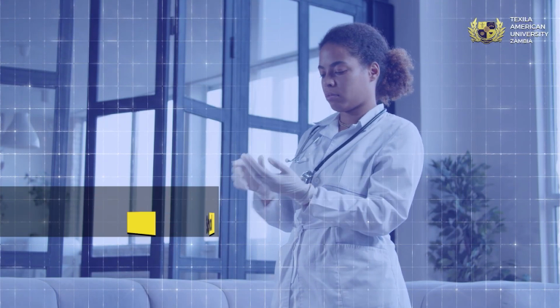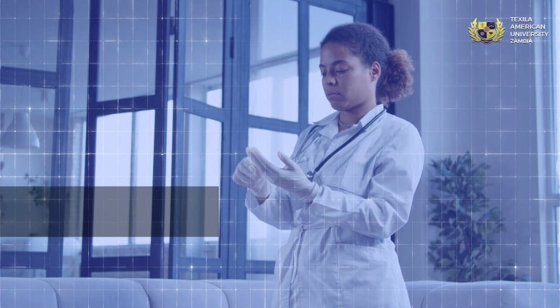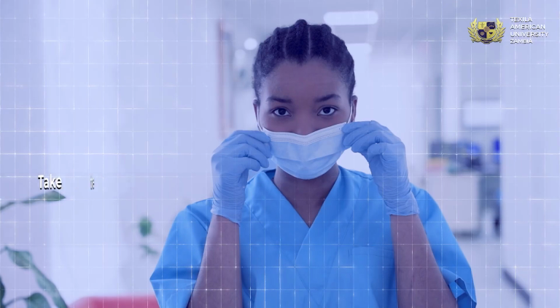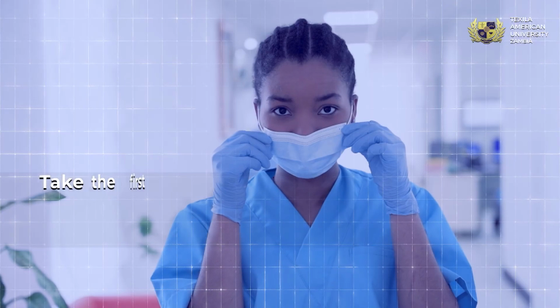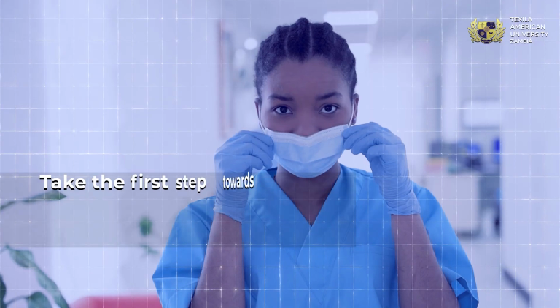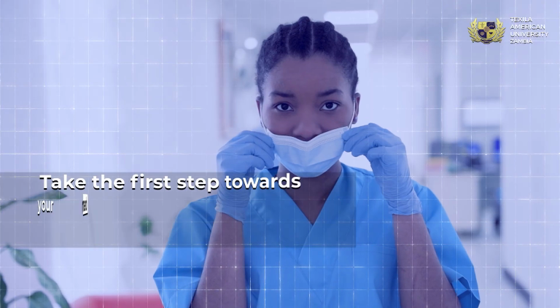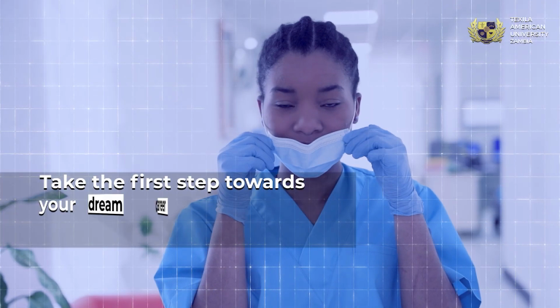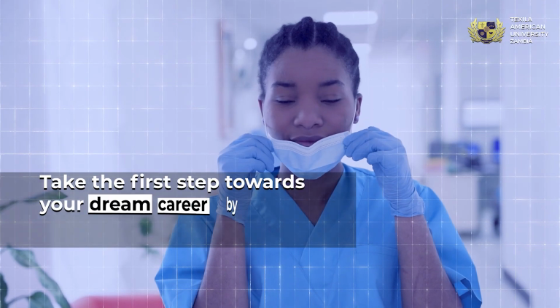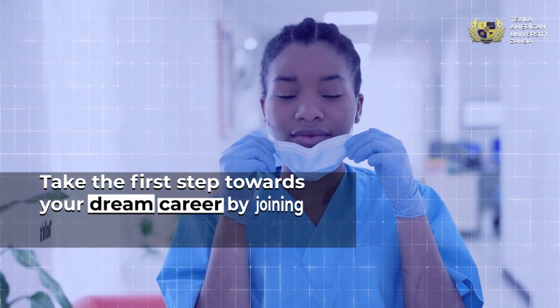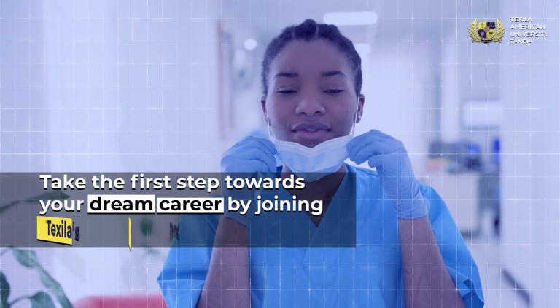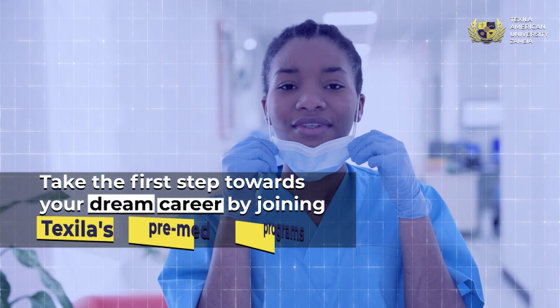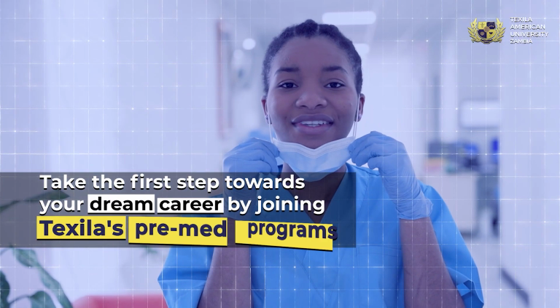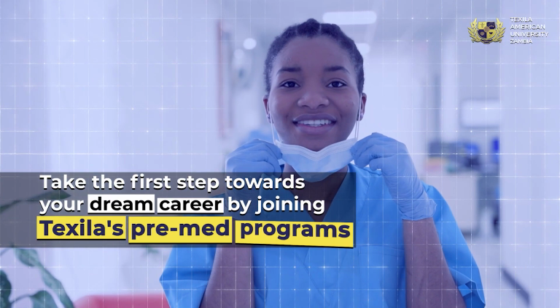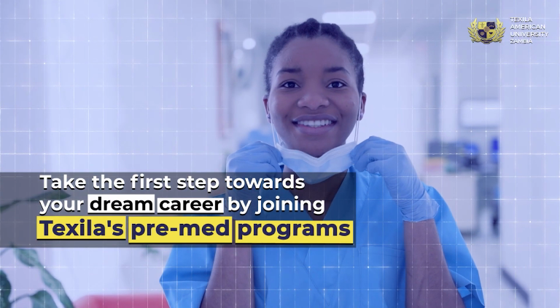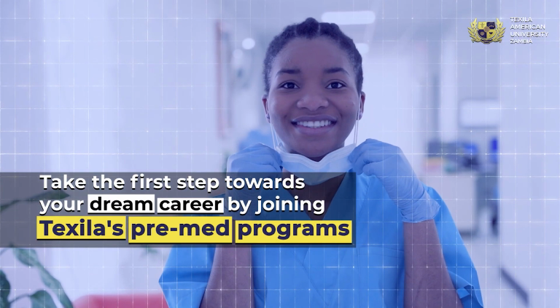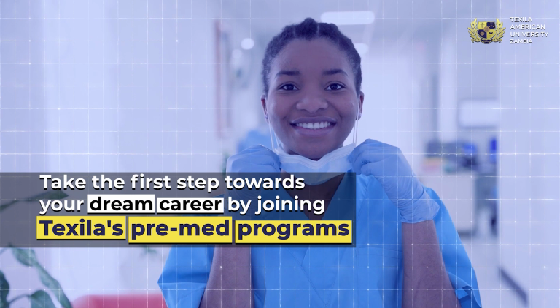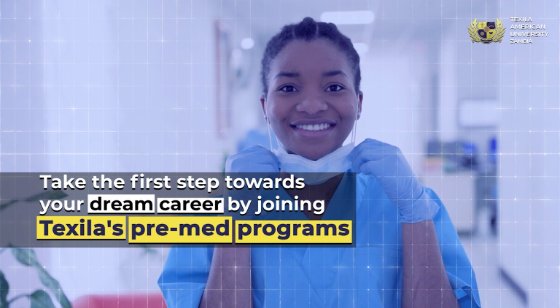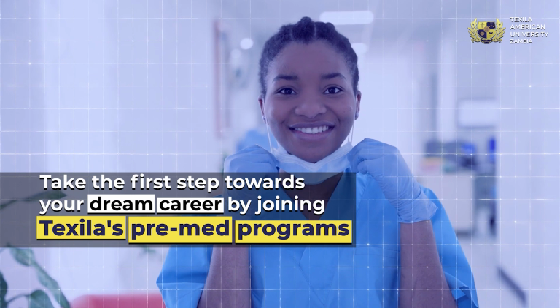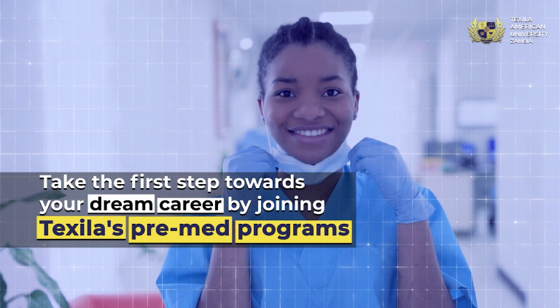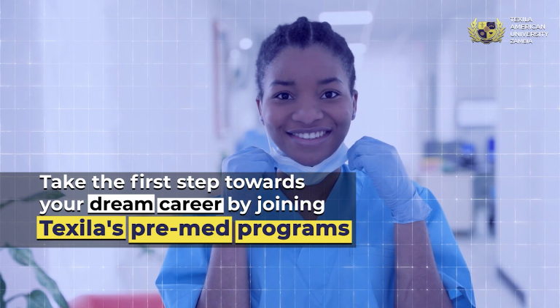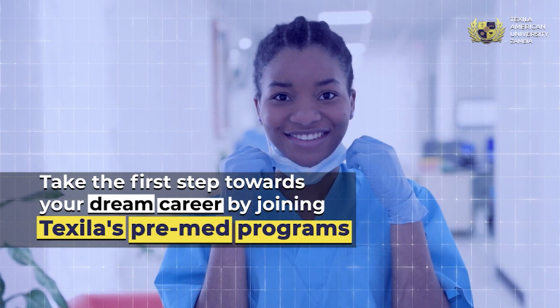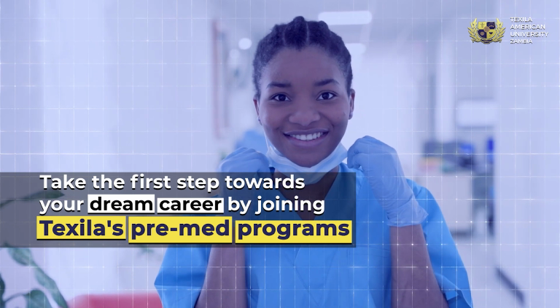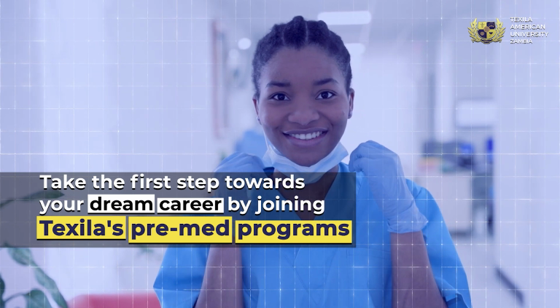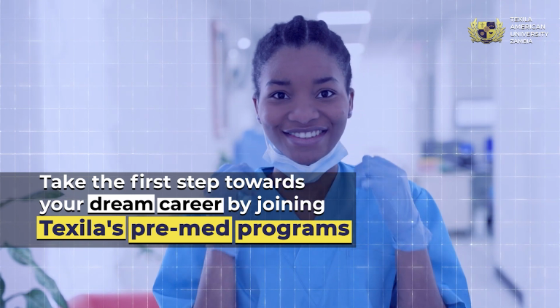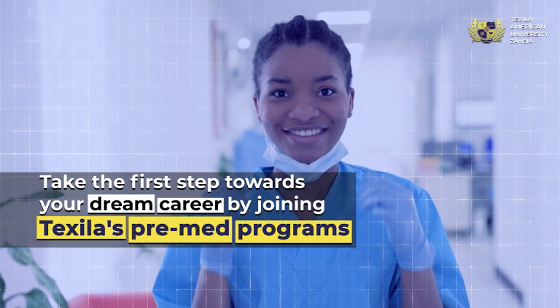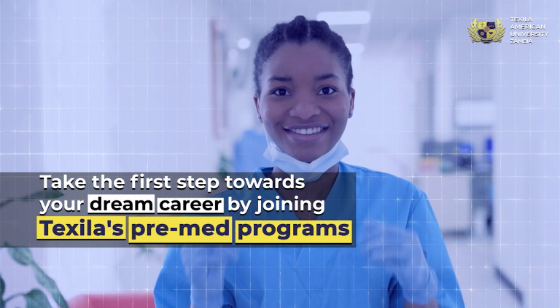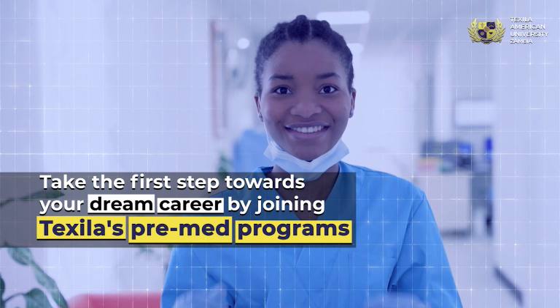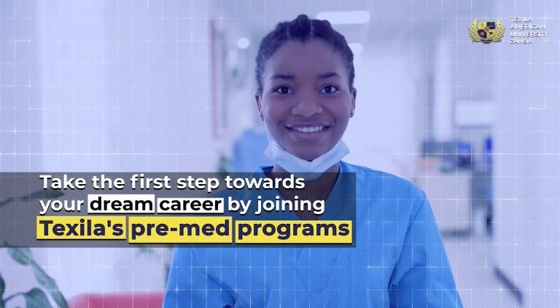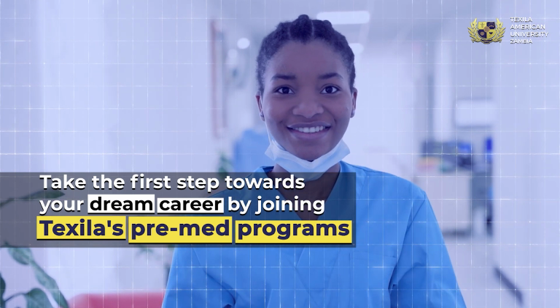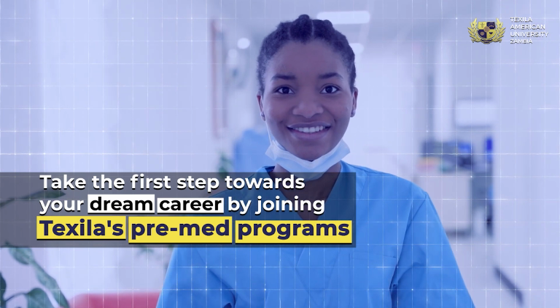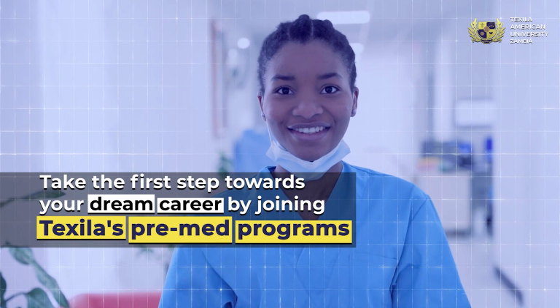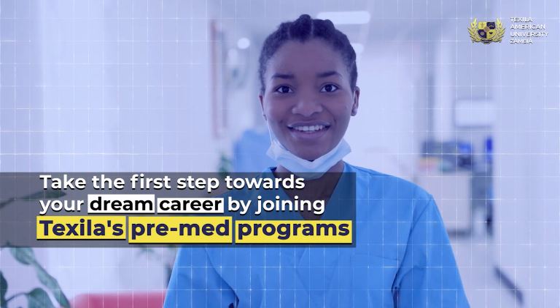Visit our website or contact us today to start your journey towards becoming a successful healthcare professional.